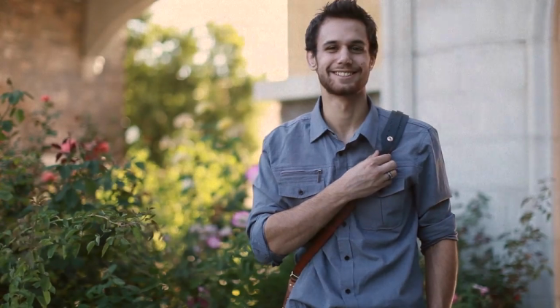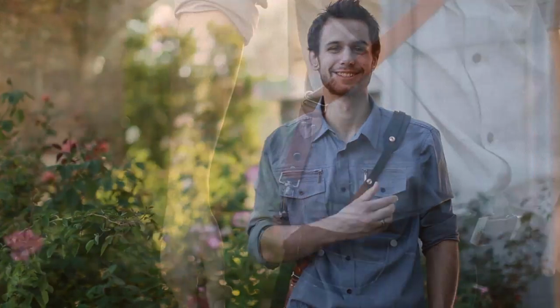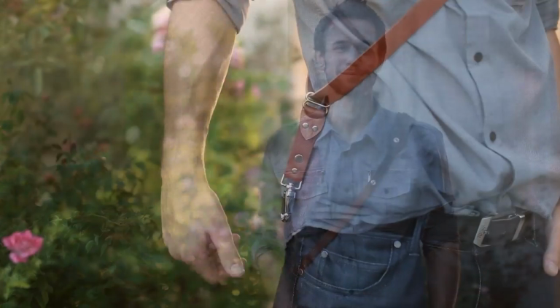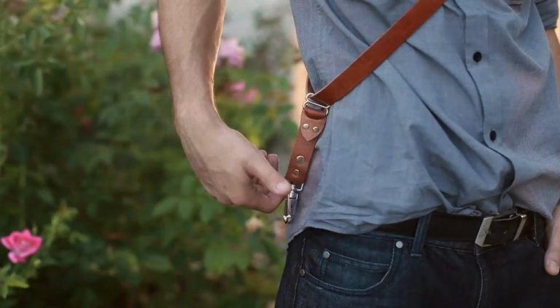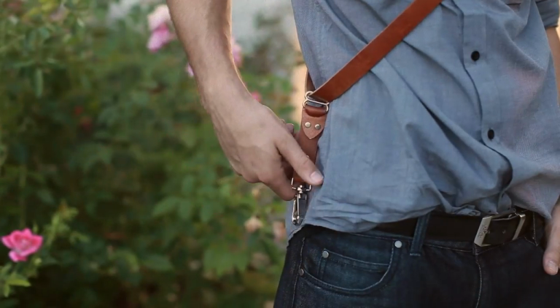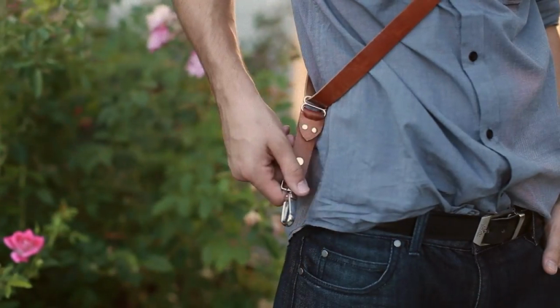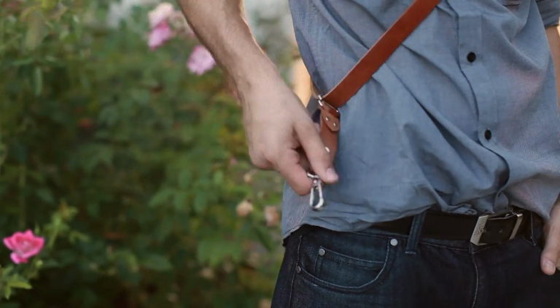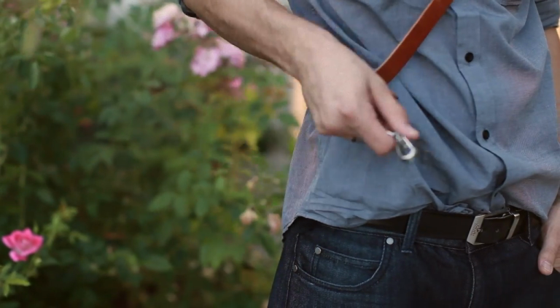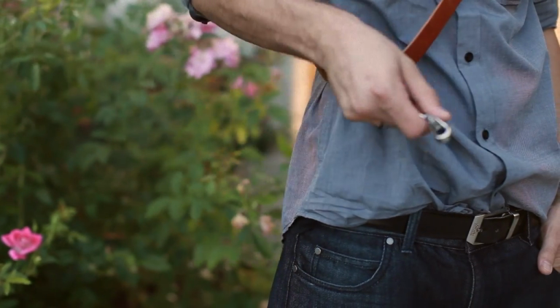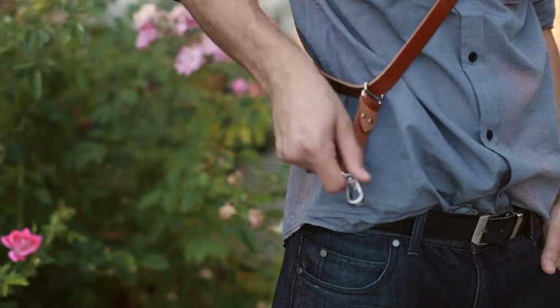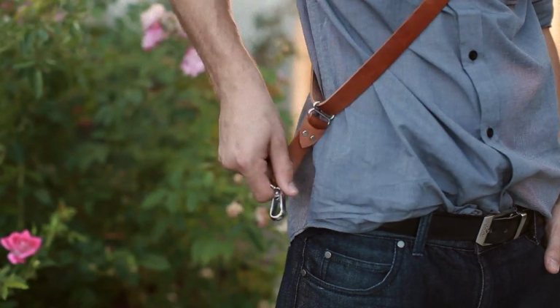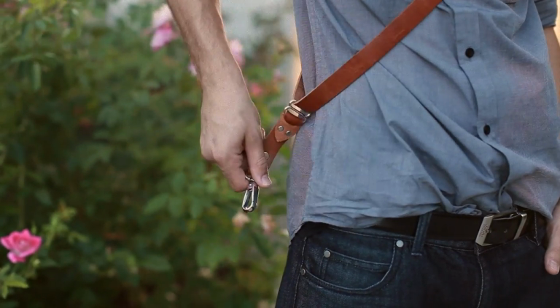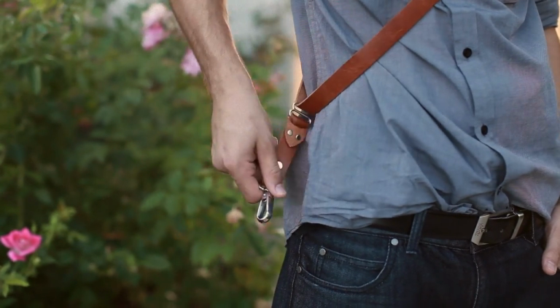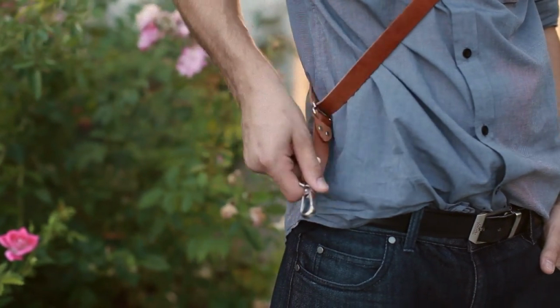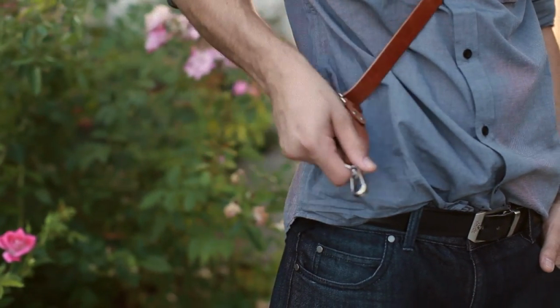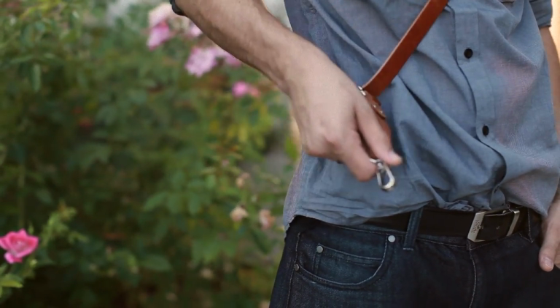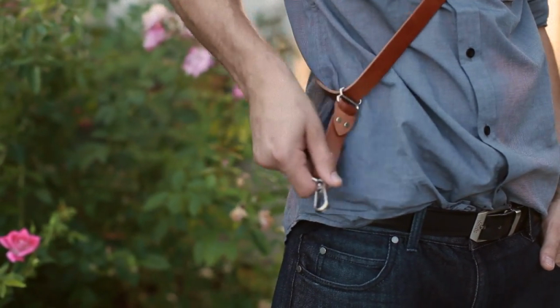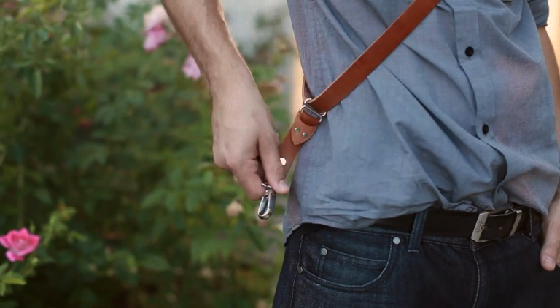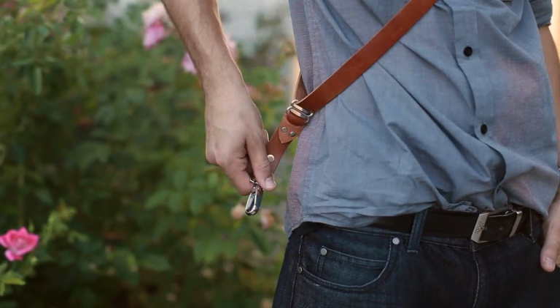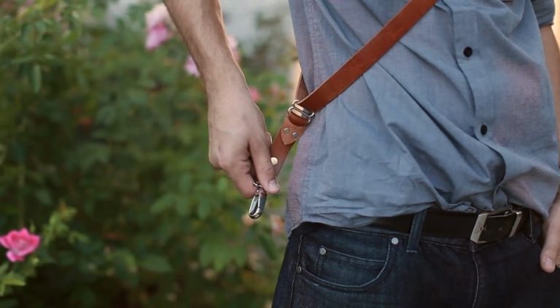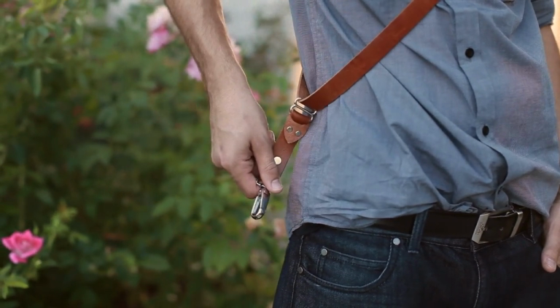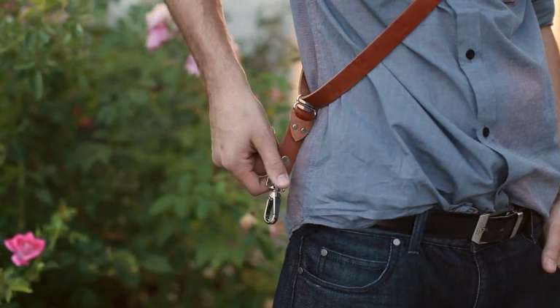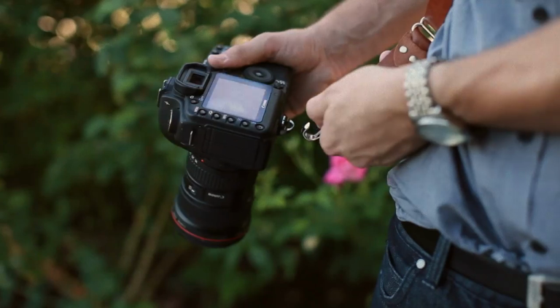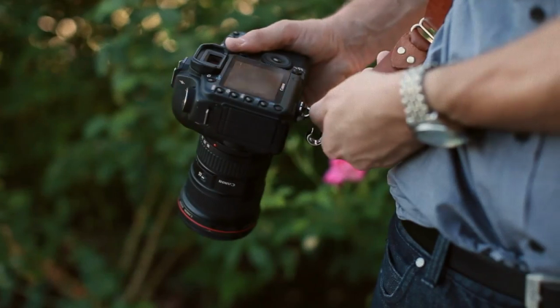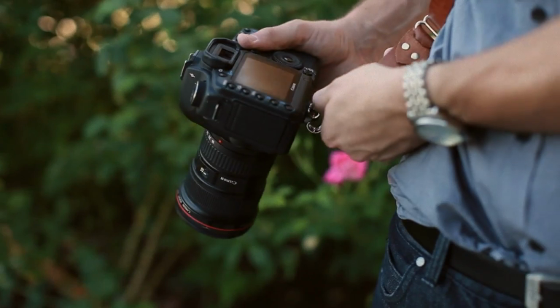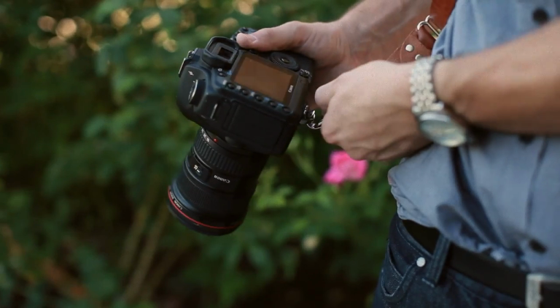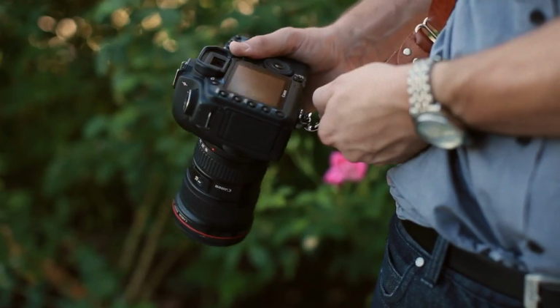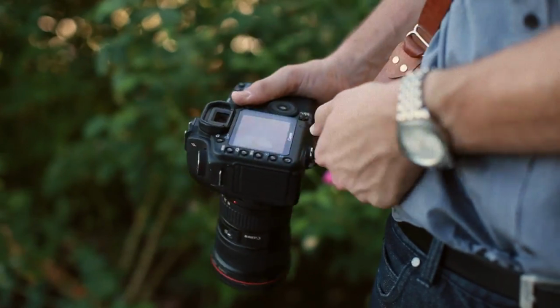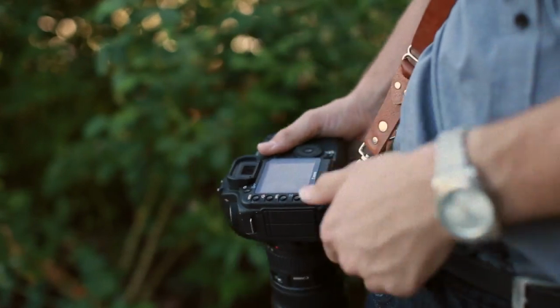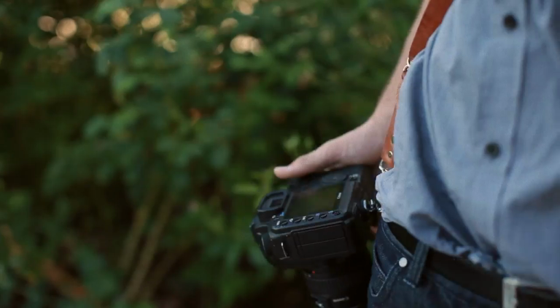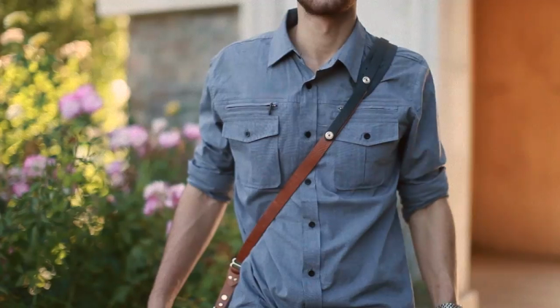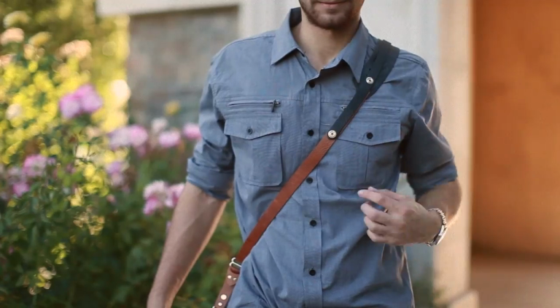The attachment strap should drop right at your waist. Now, attach the camera with the hardware.